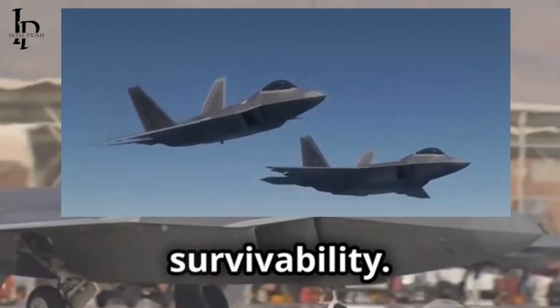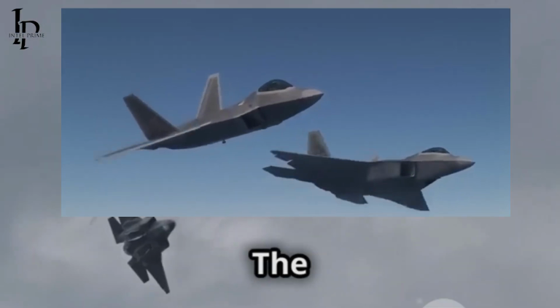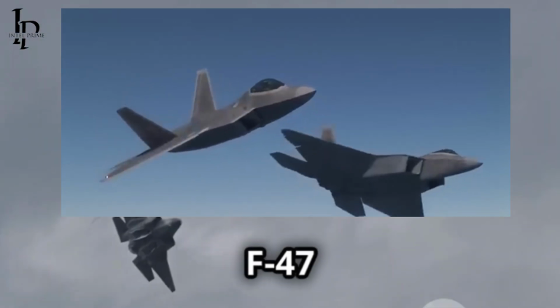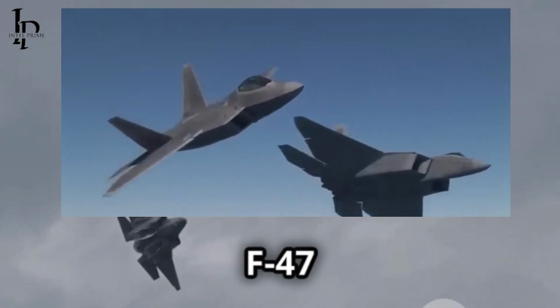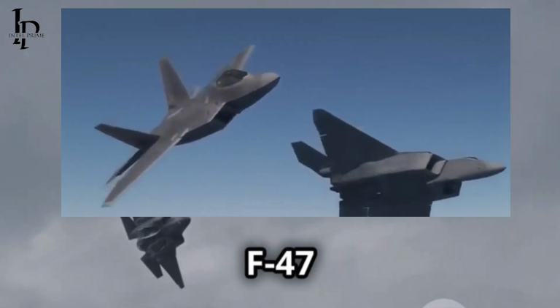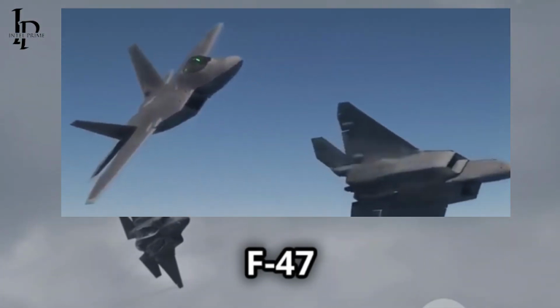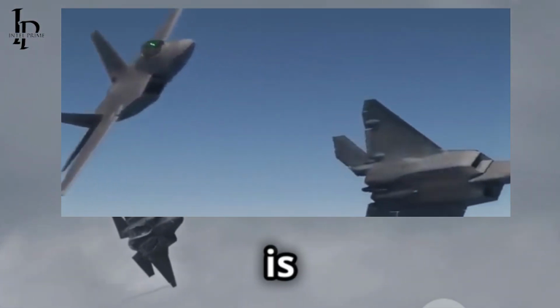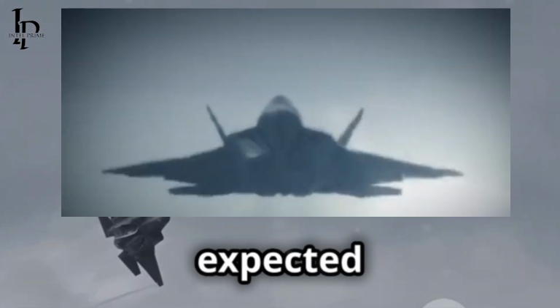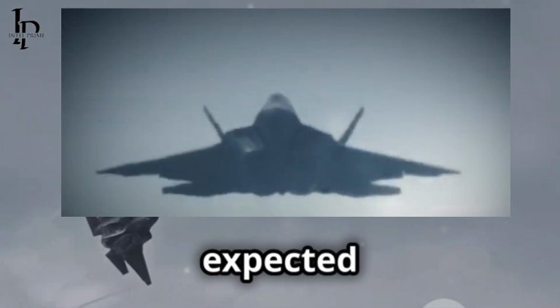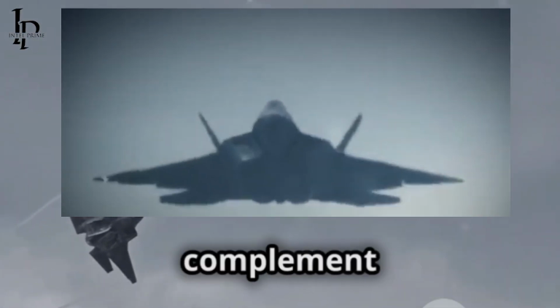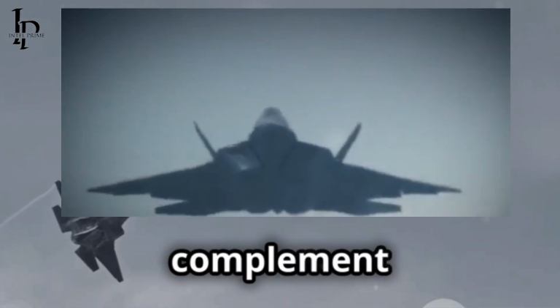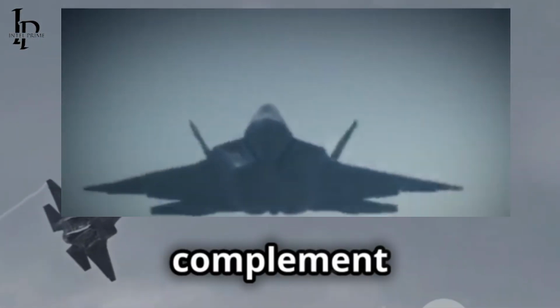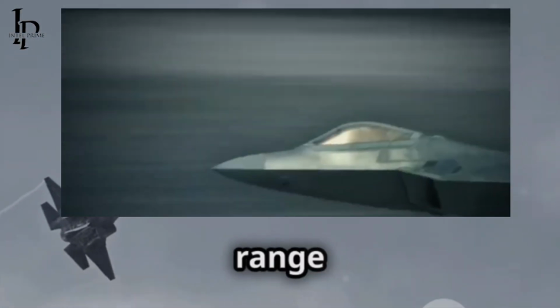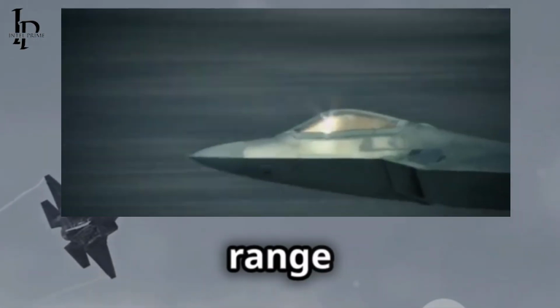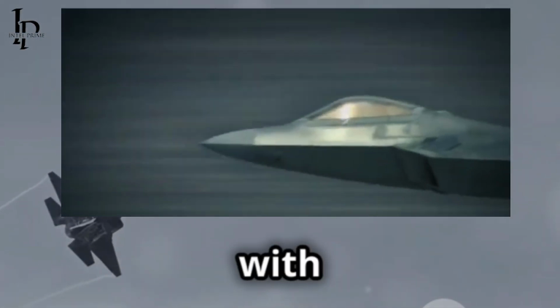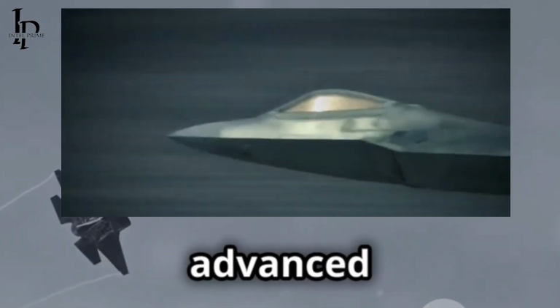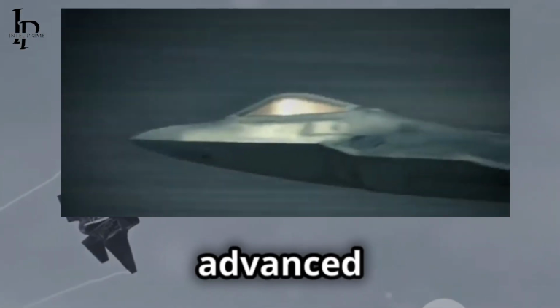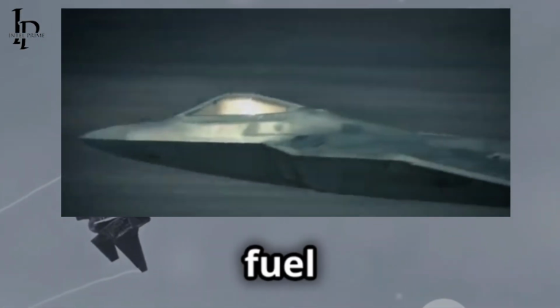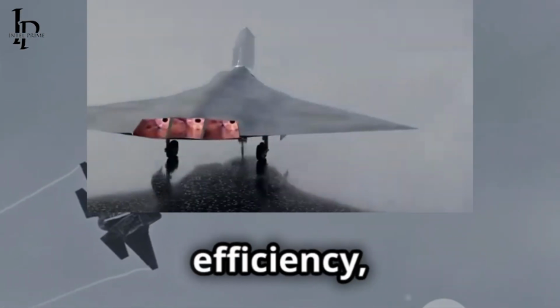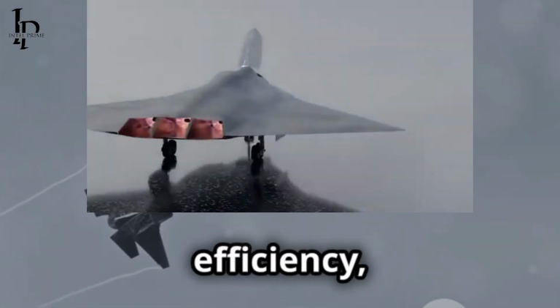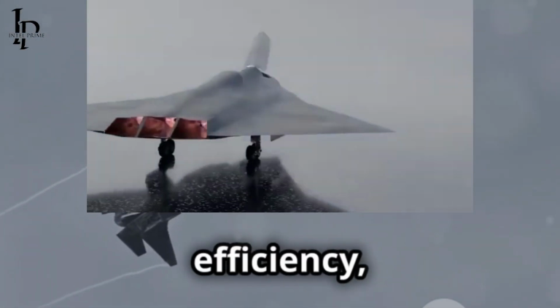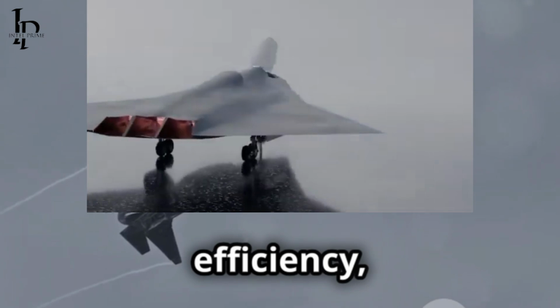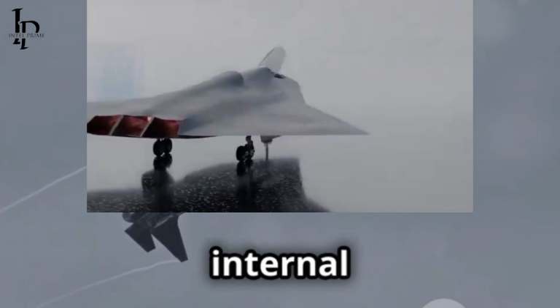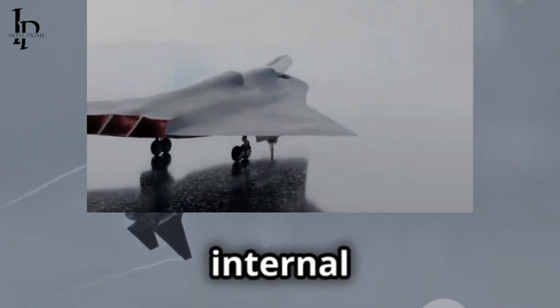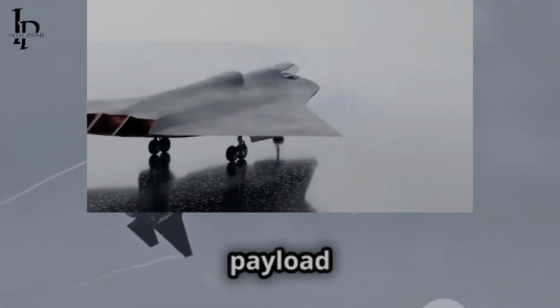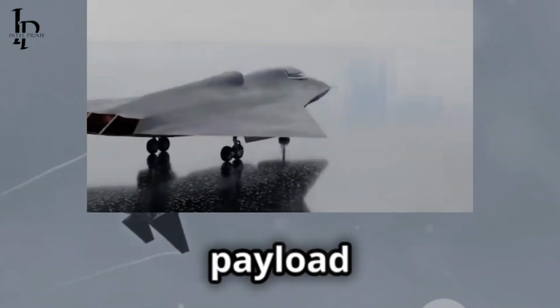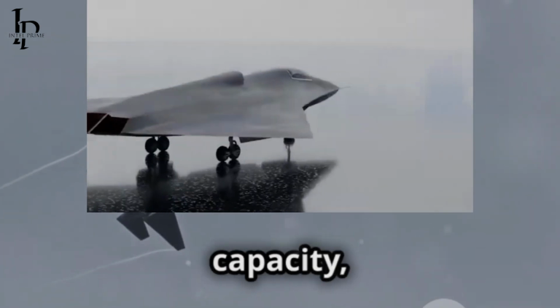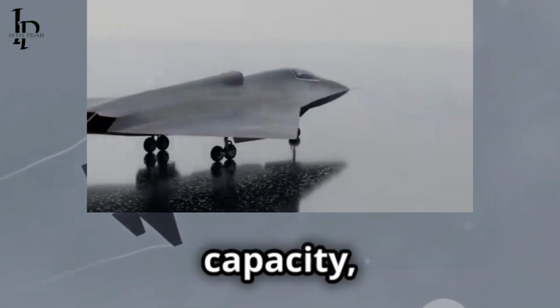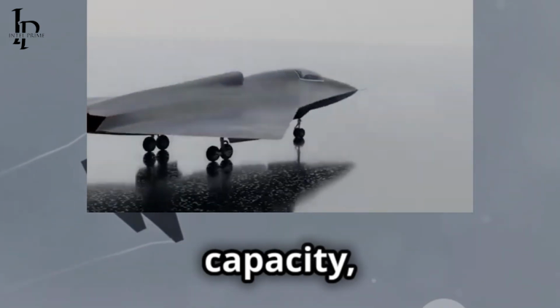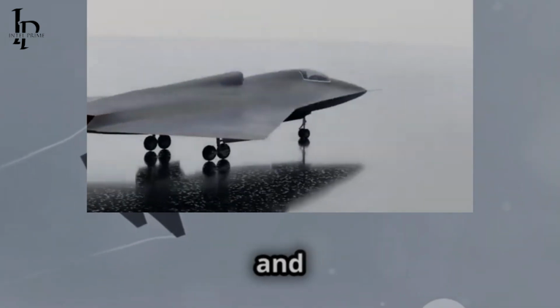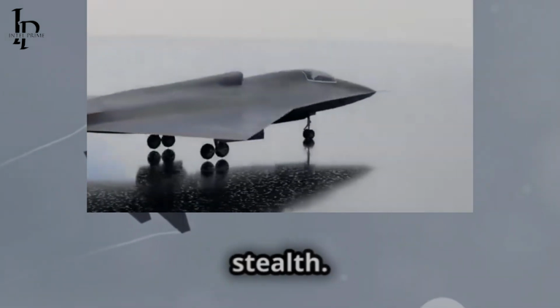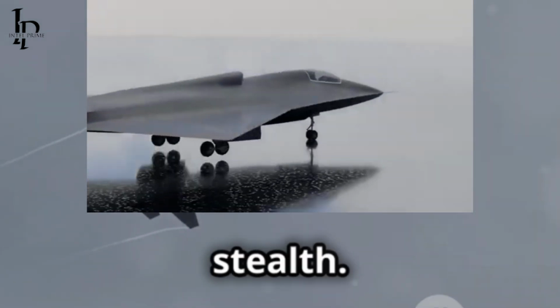The F-47 is expected to complement its range with advanced fuel efficiency, internal payload capacity, and stealth.